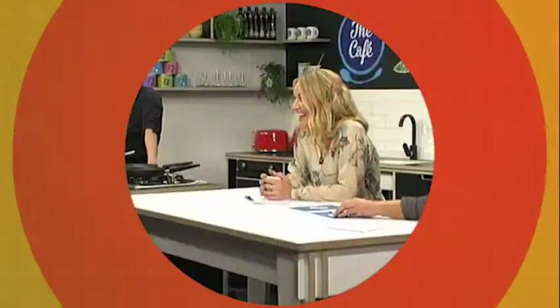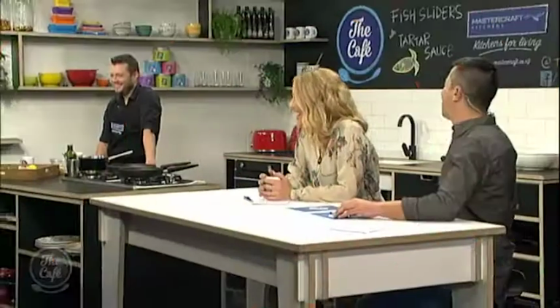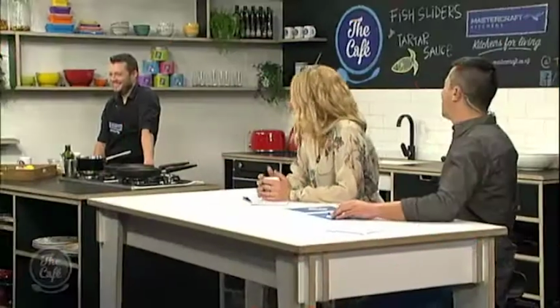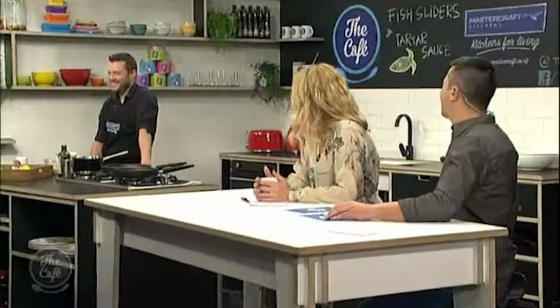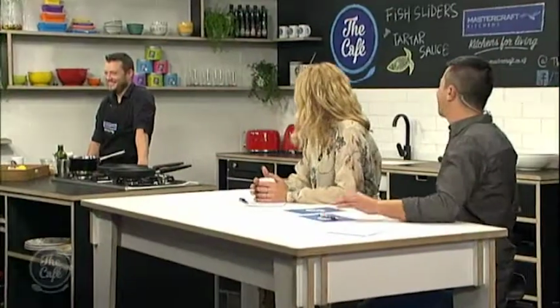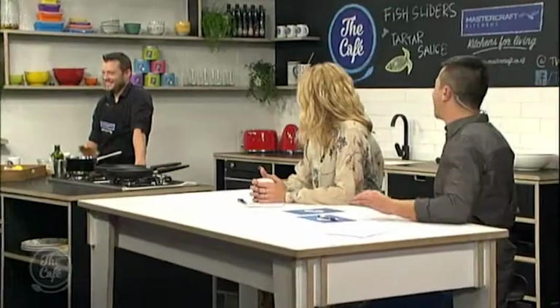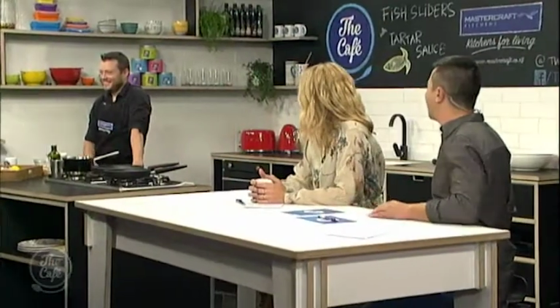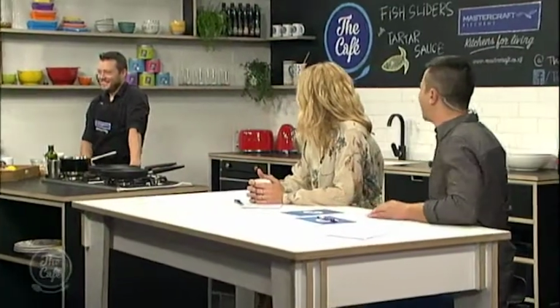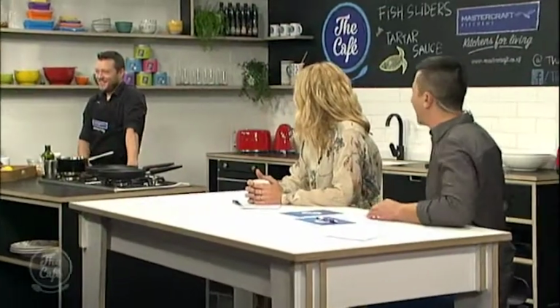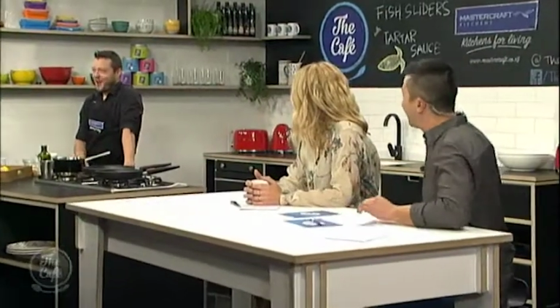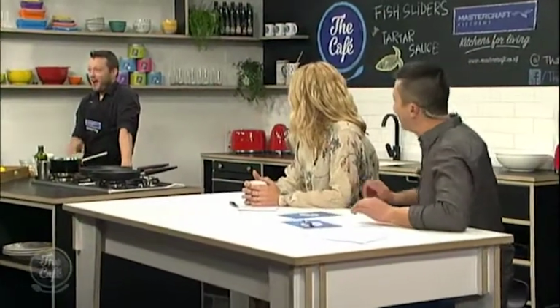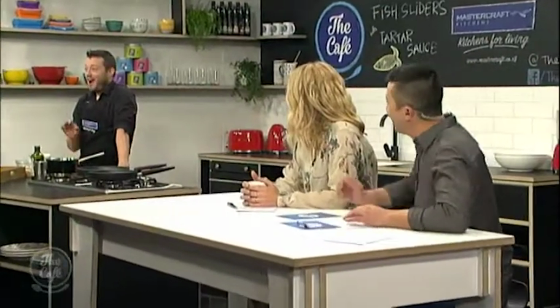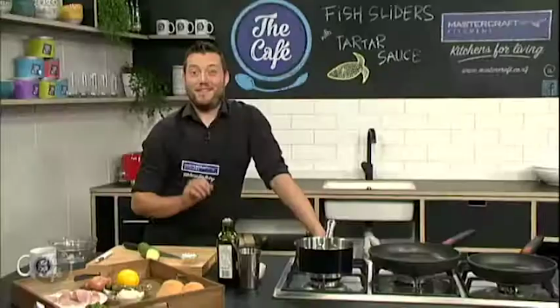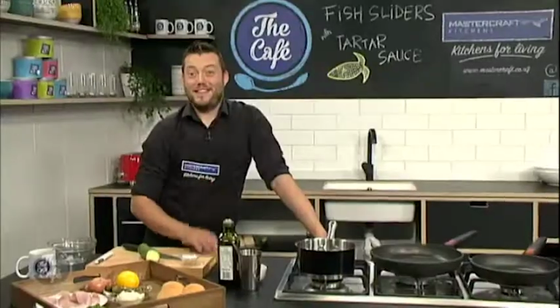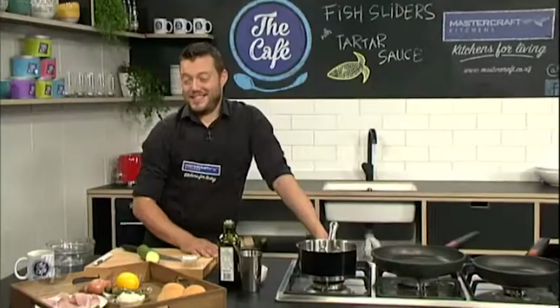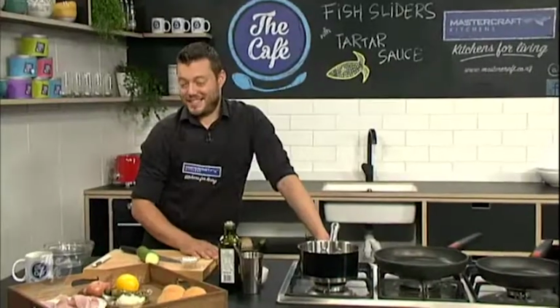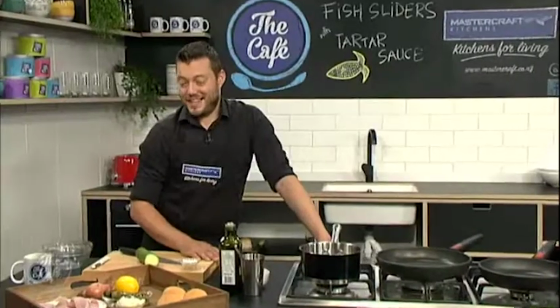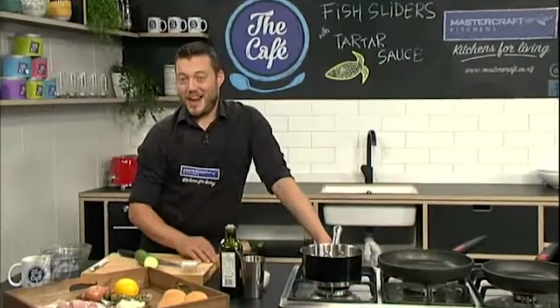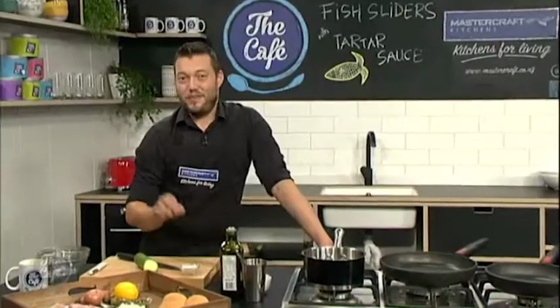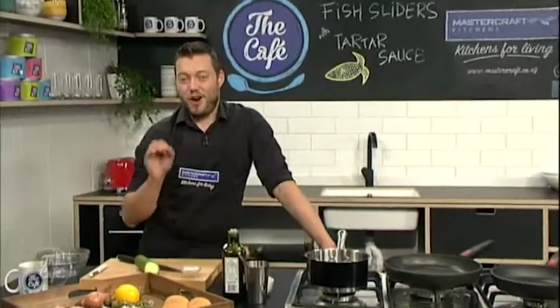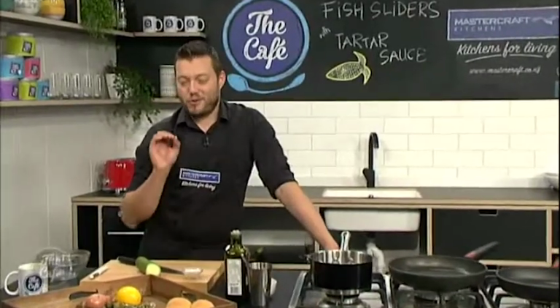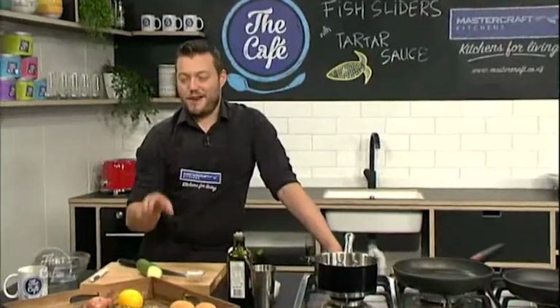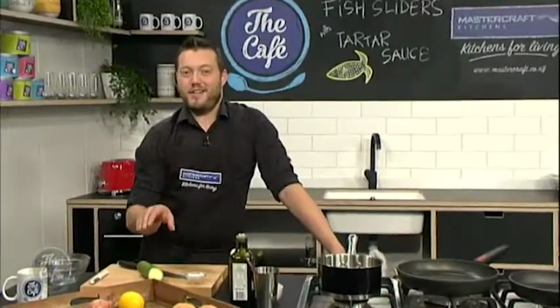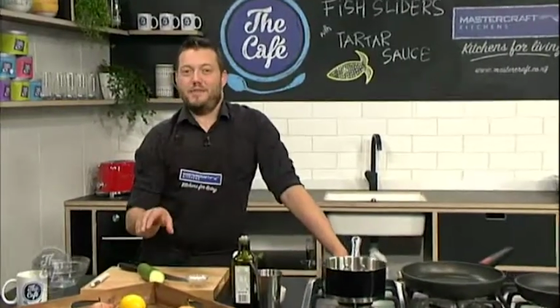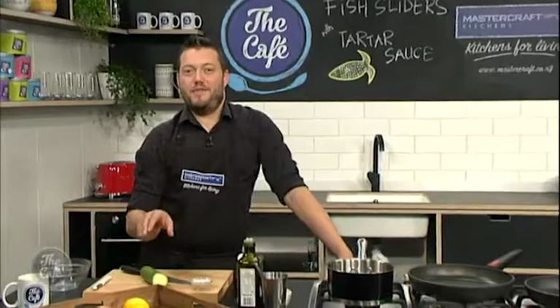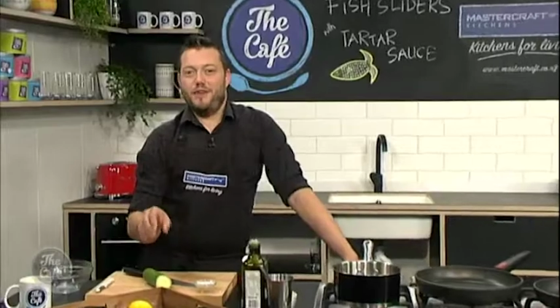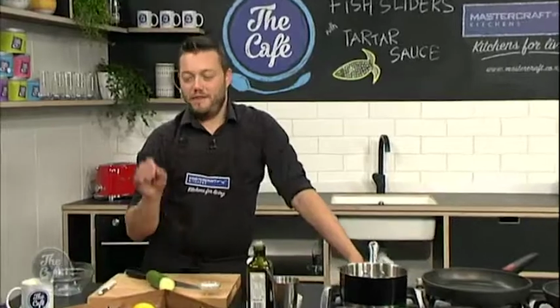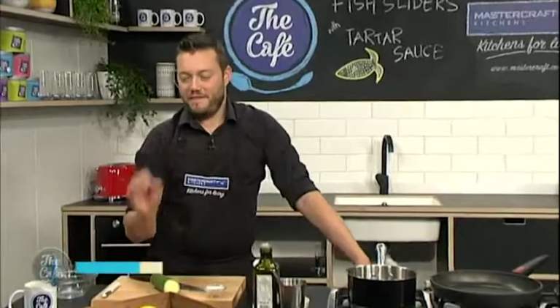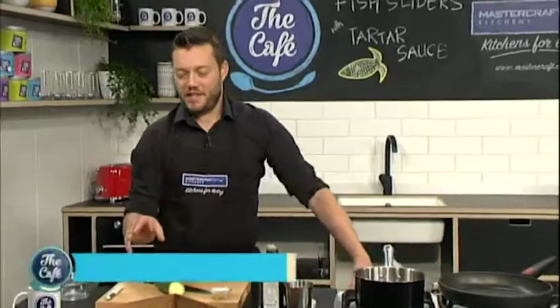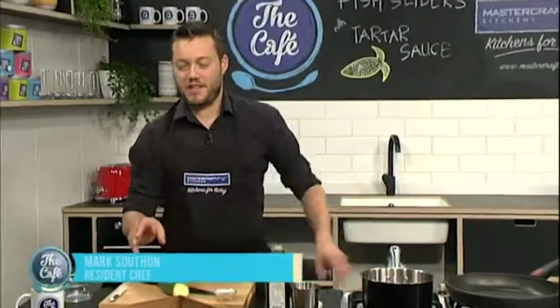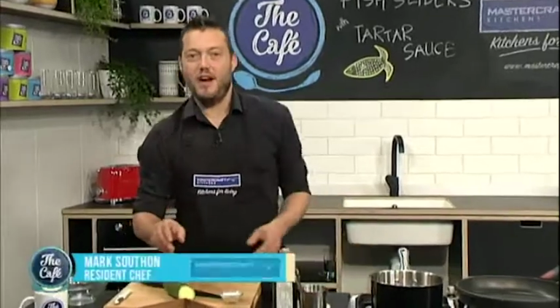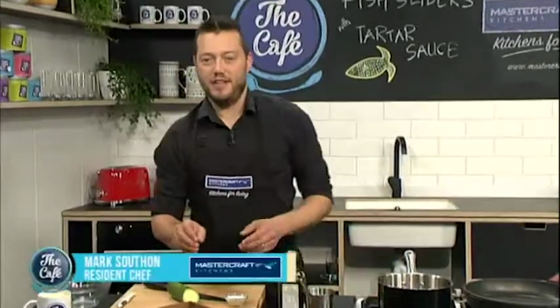Hello, Mark. What's going on today? I am fantastic today. We've got a great recipe for you — fish sliders.